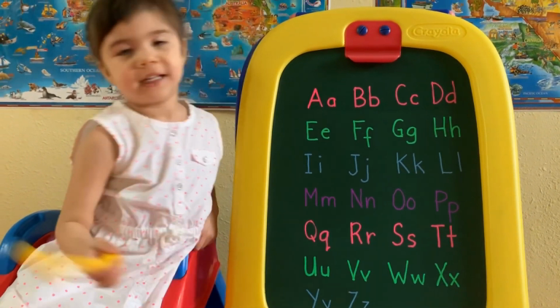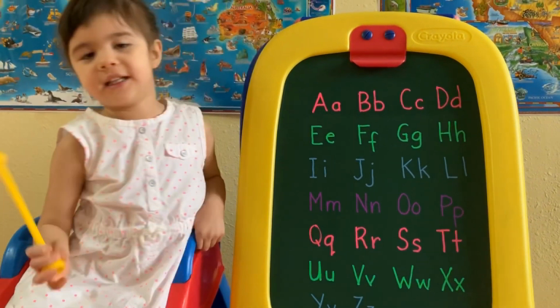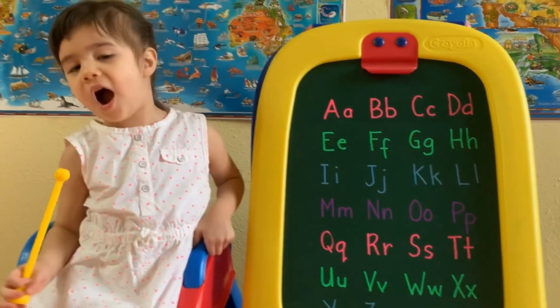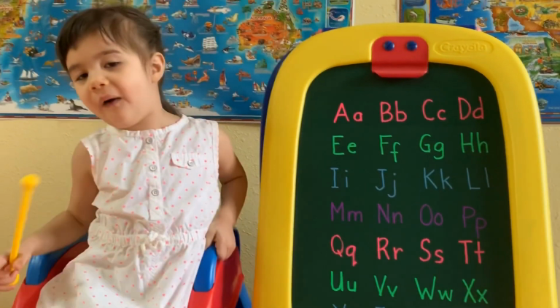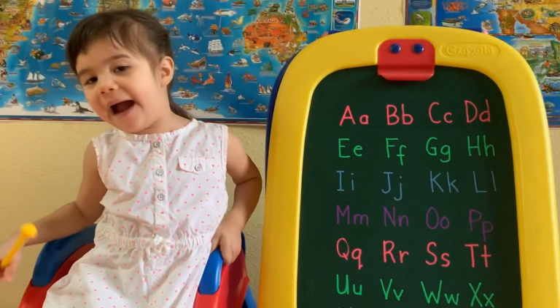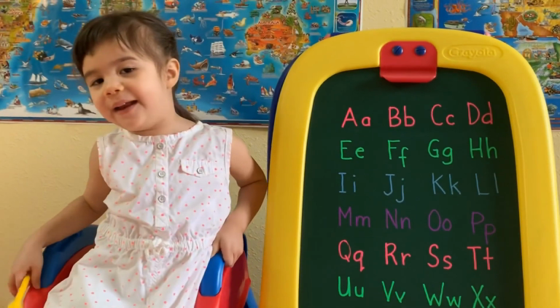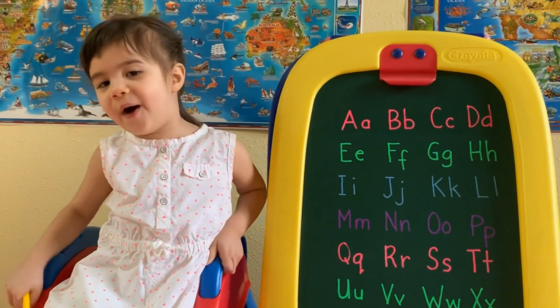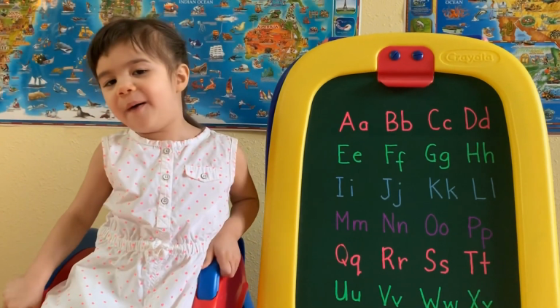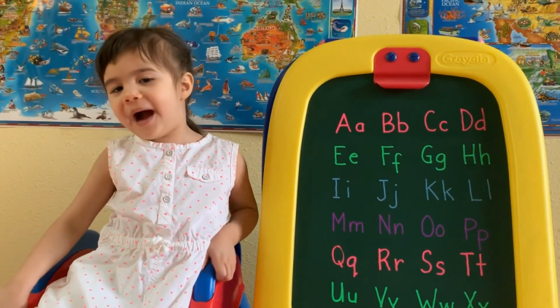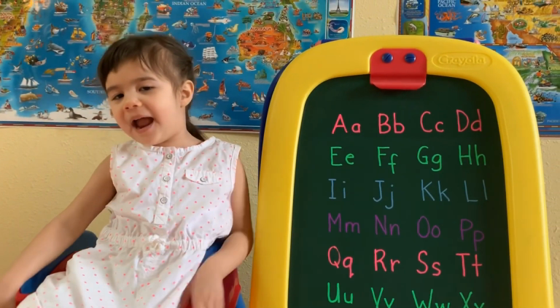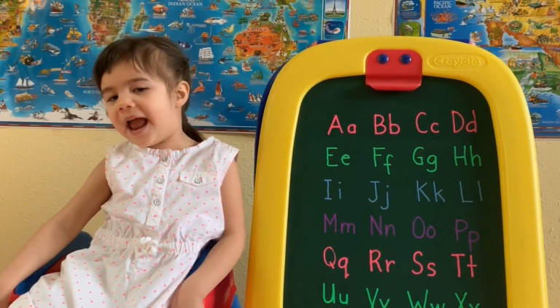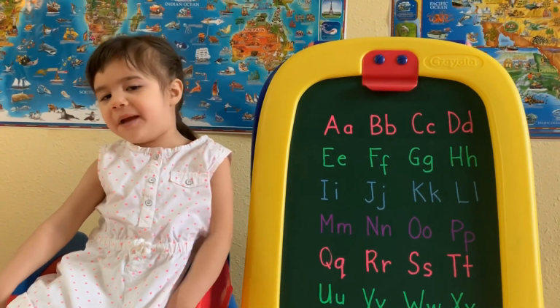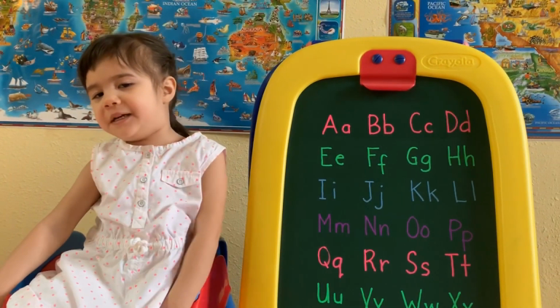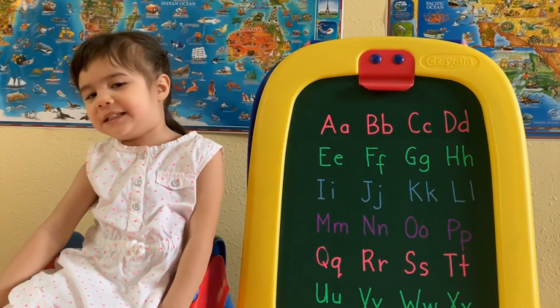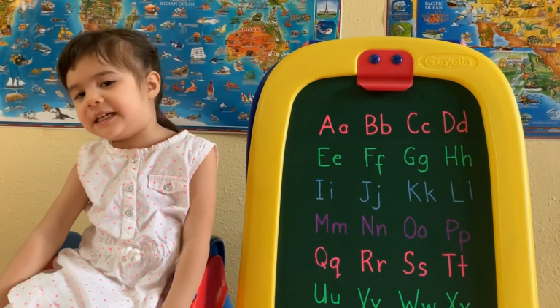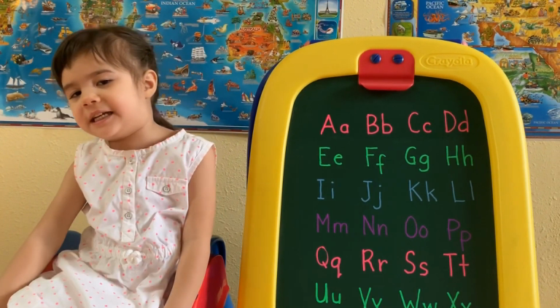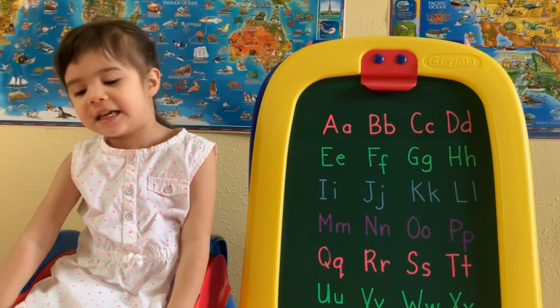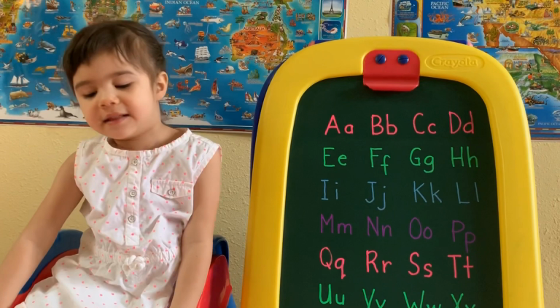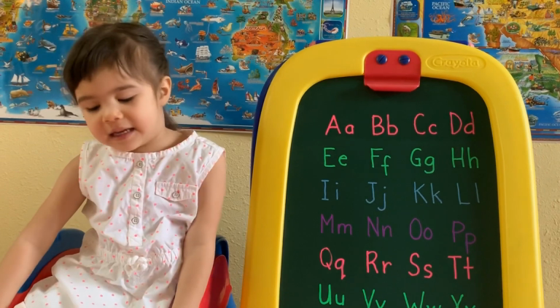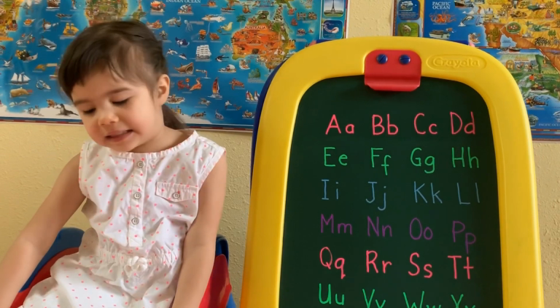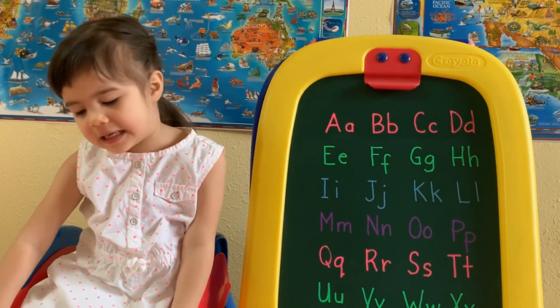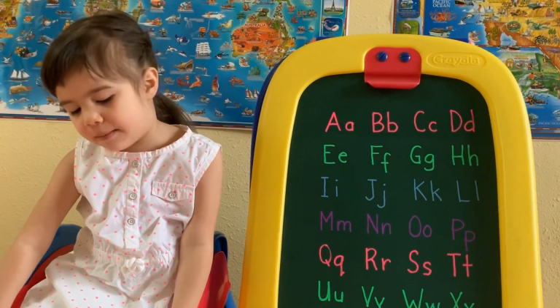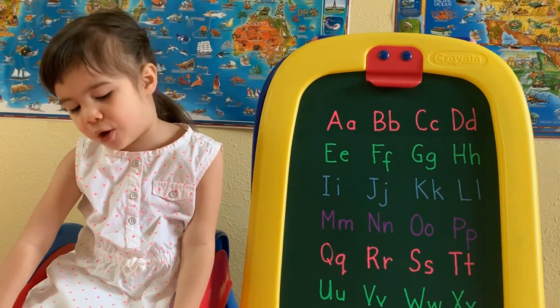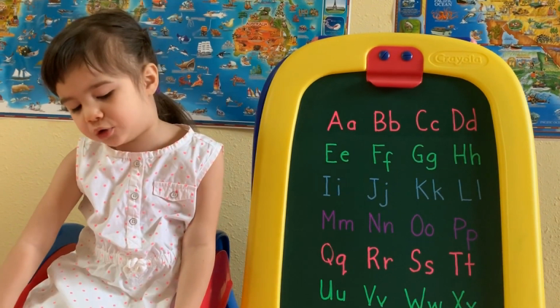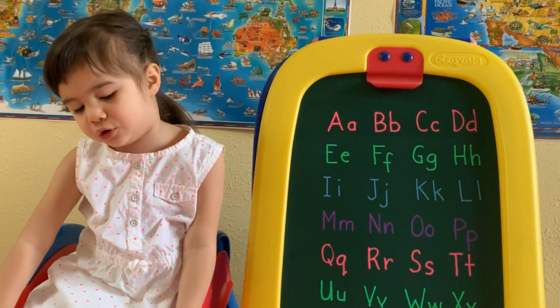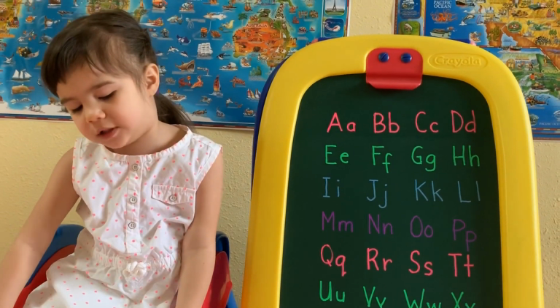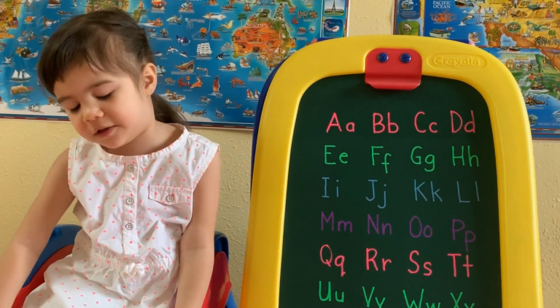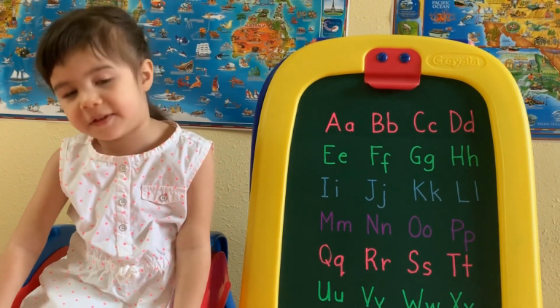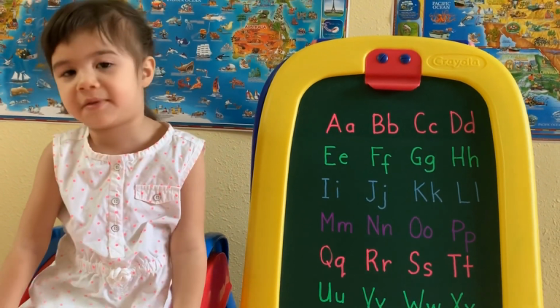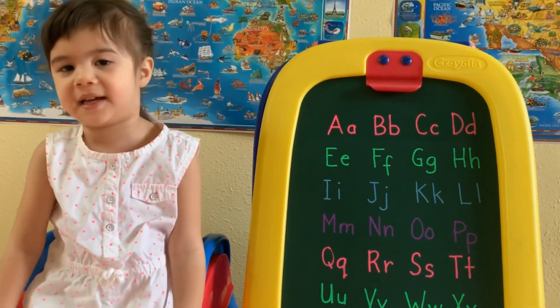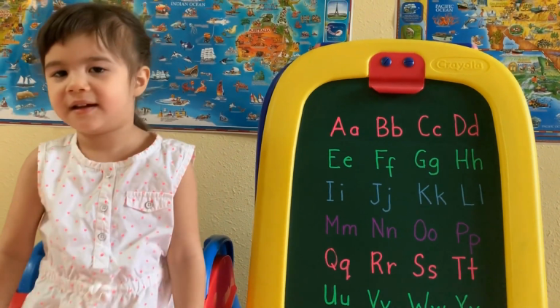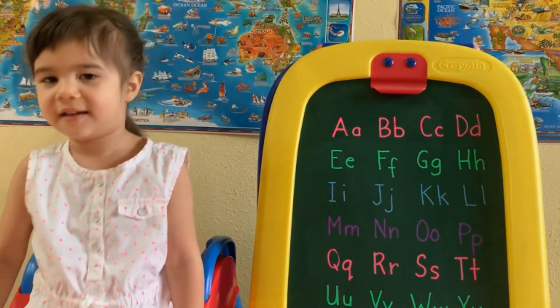Now I know my ABC's. Next time won't you sing with me!